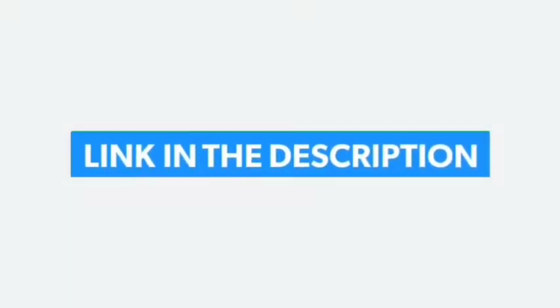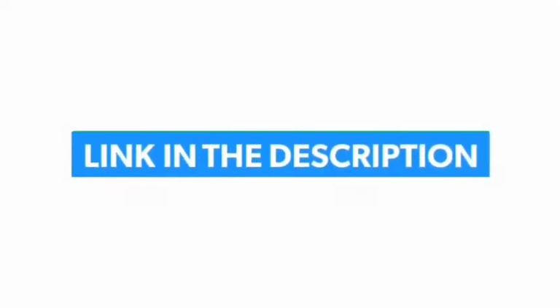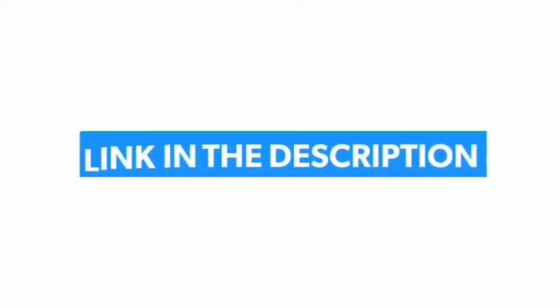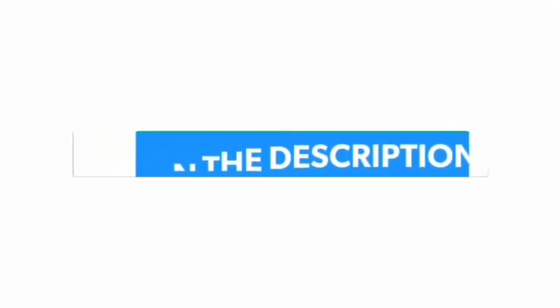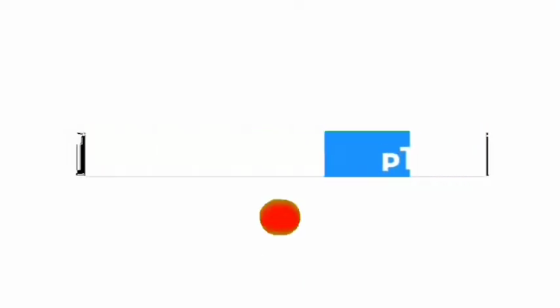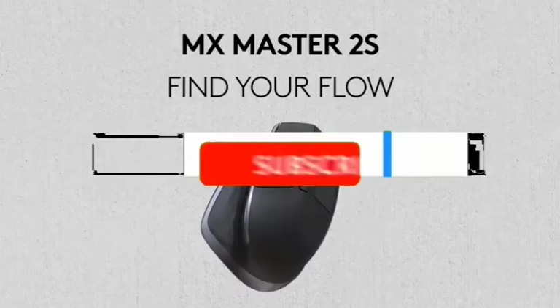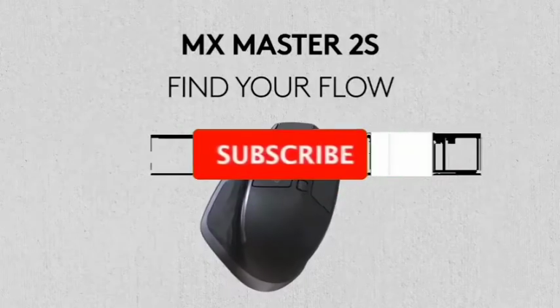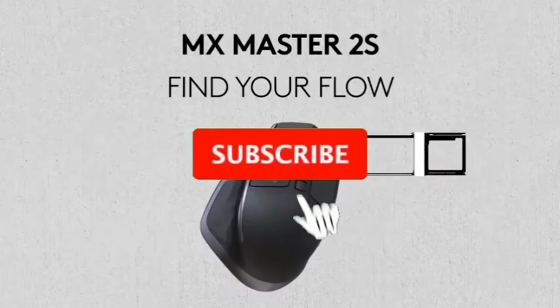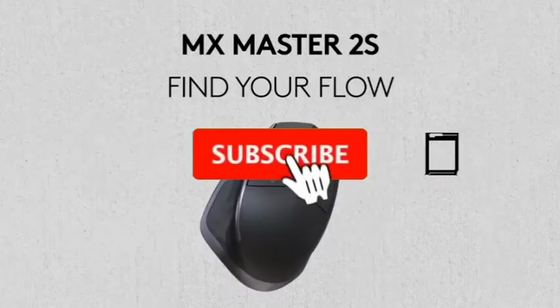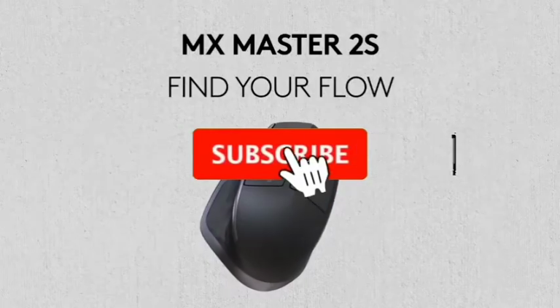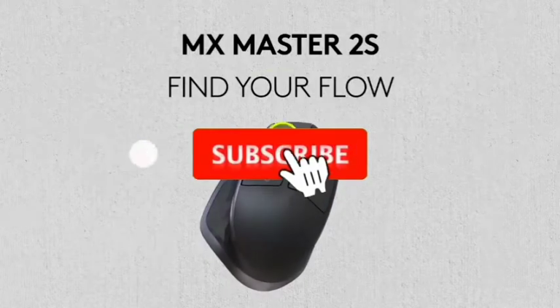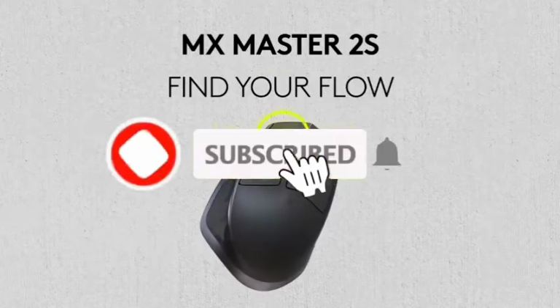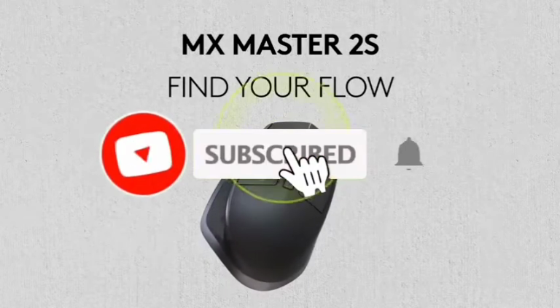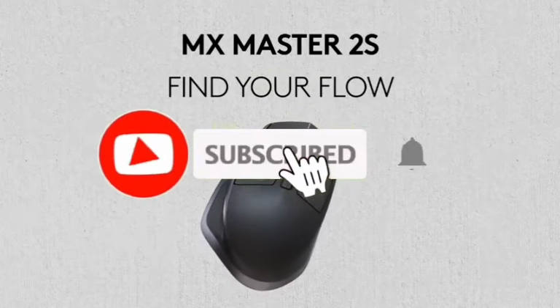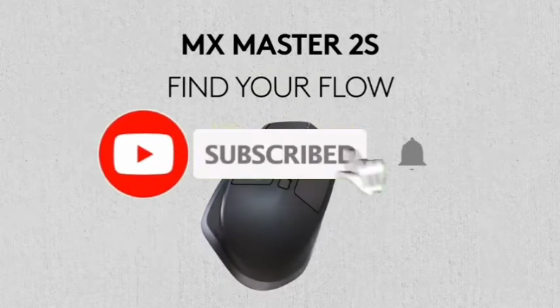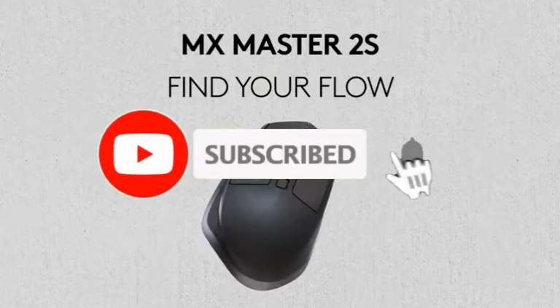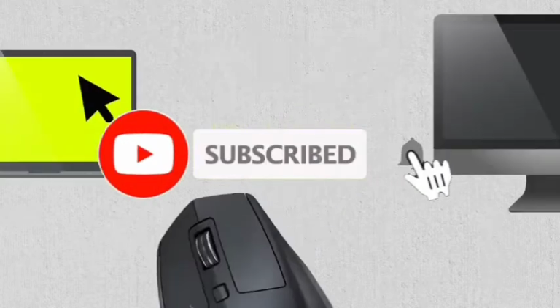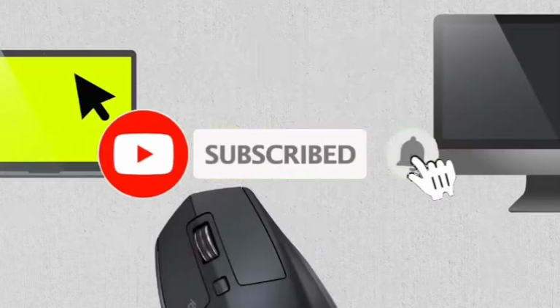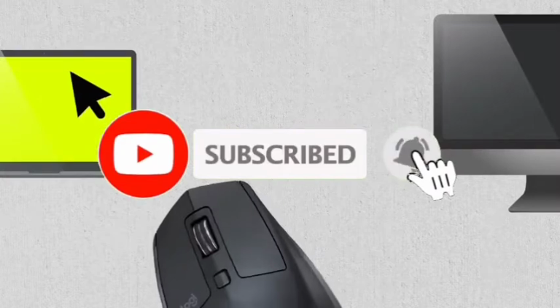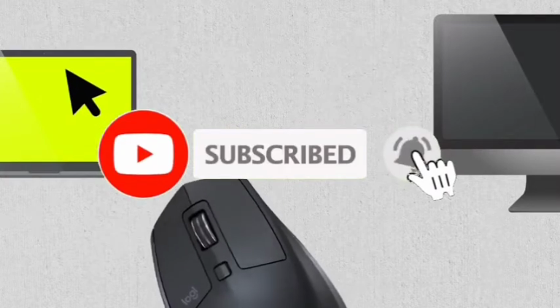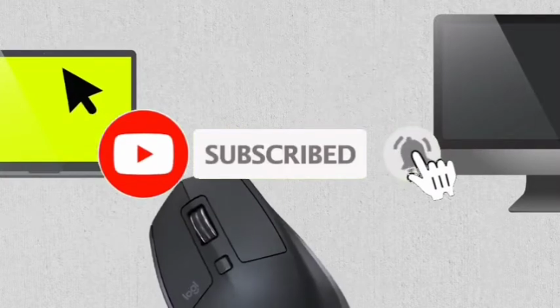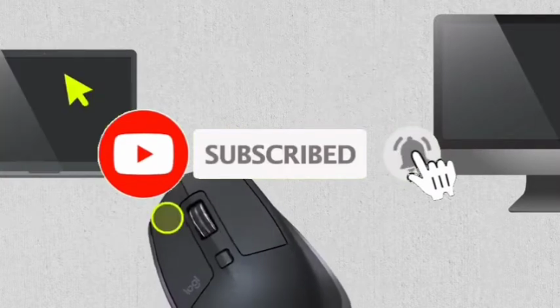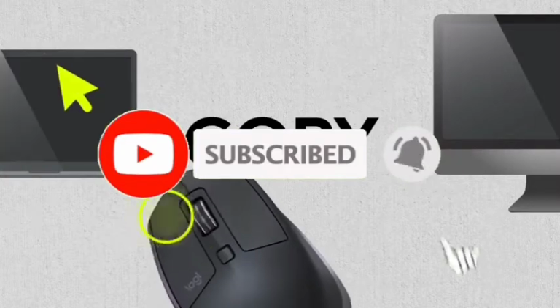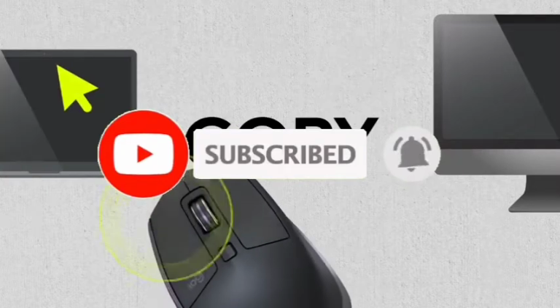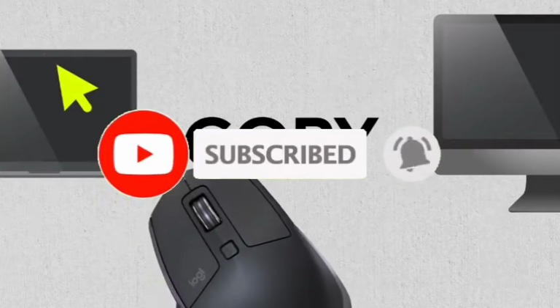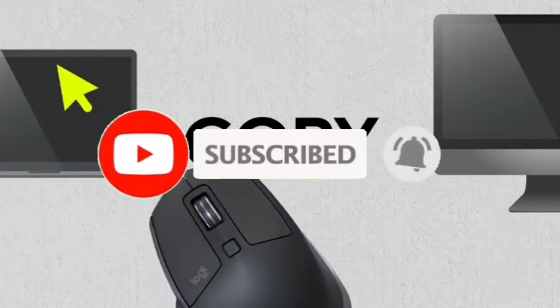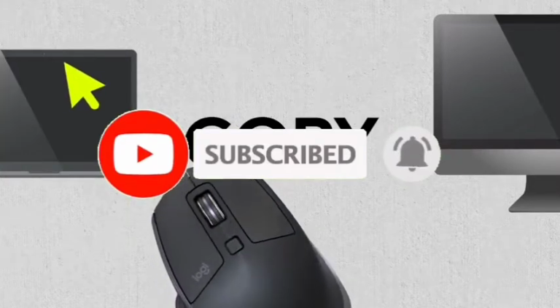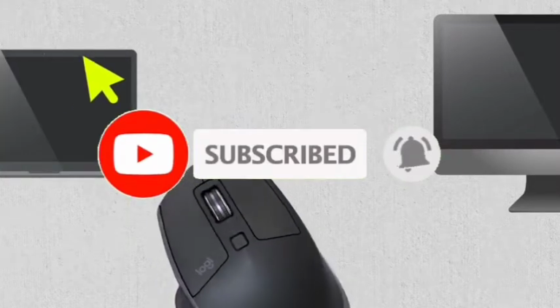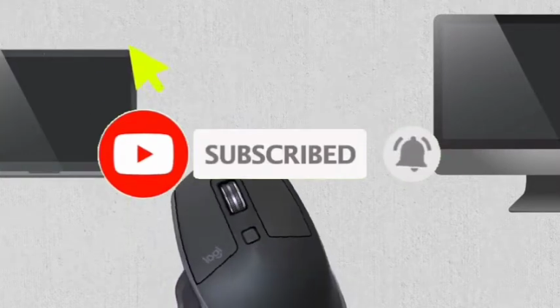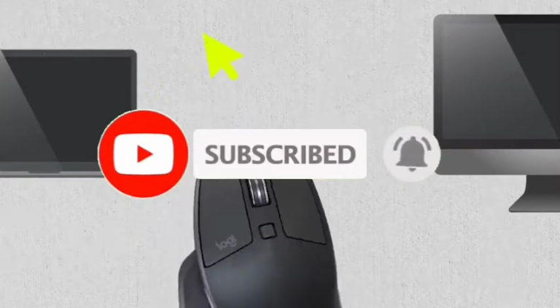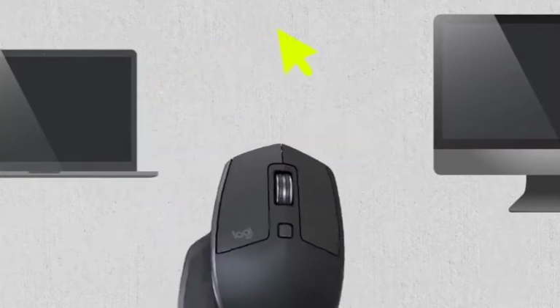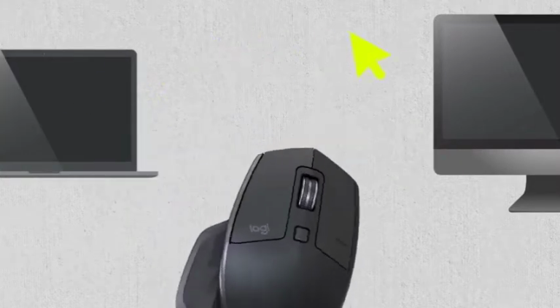Make sure to check it out, like the video, comment, don't forget to subscribe, and let's get started.